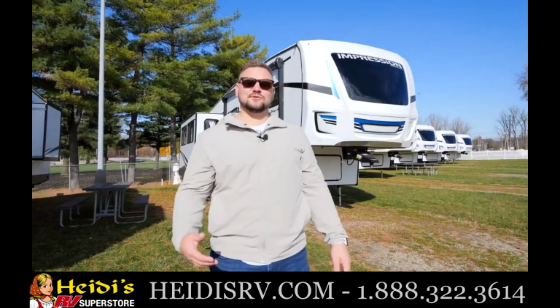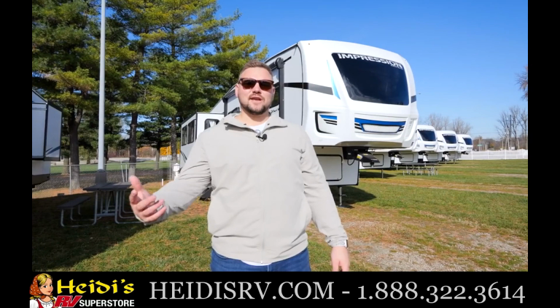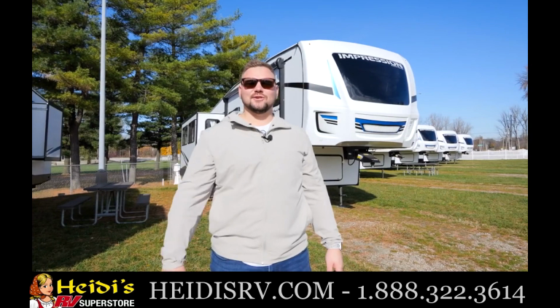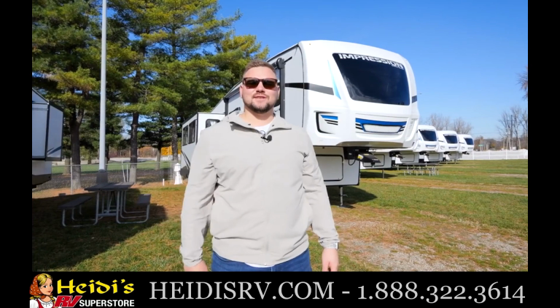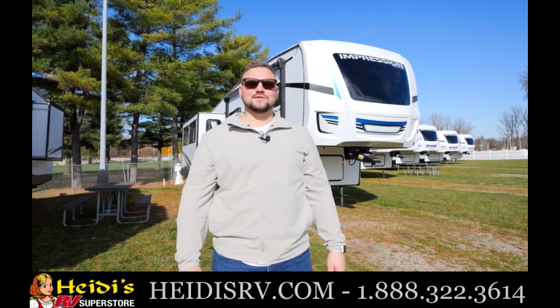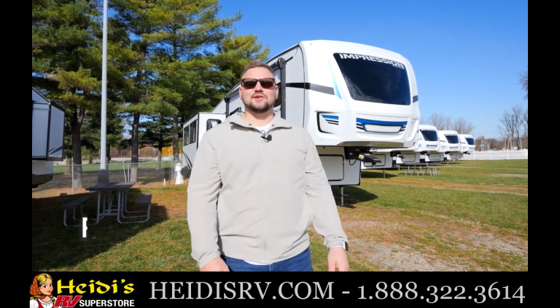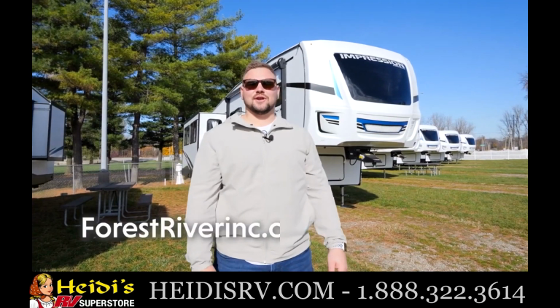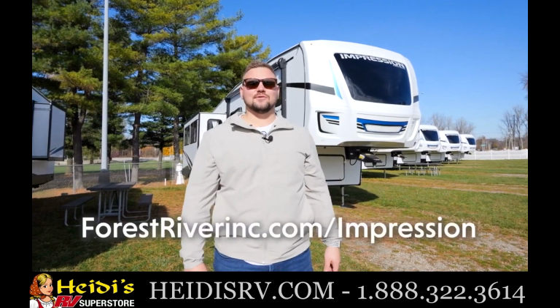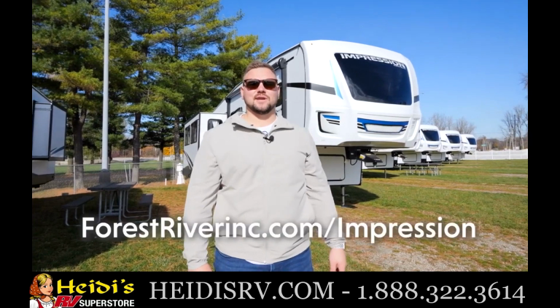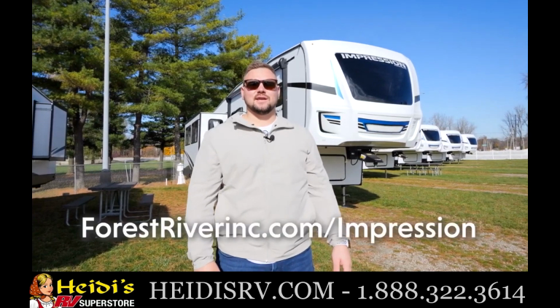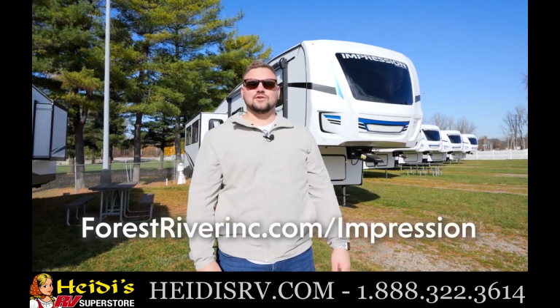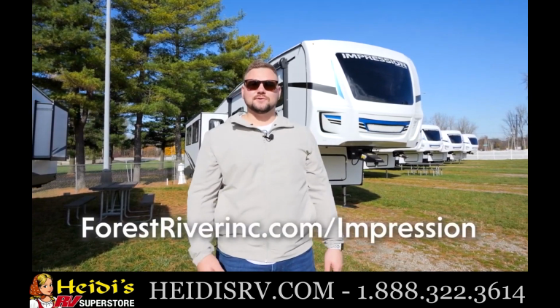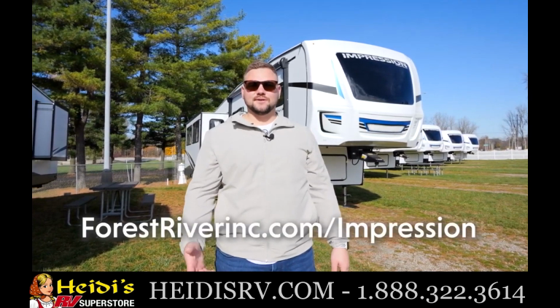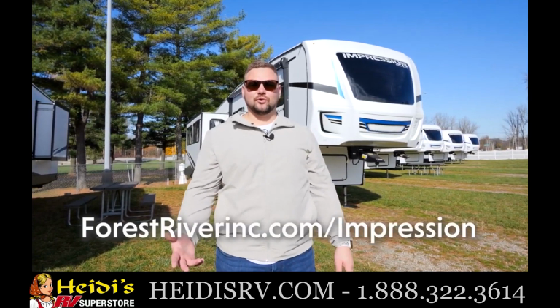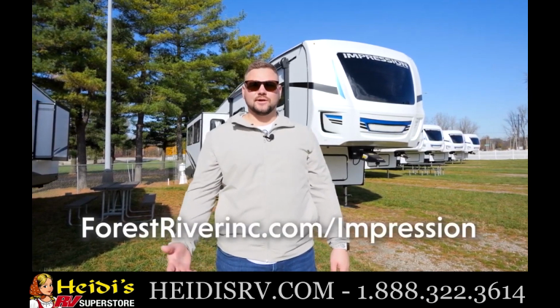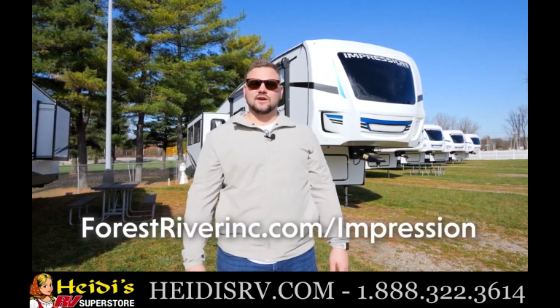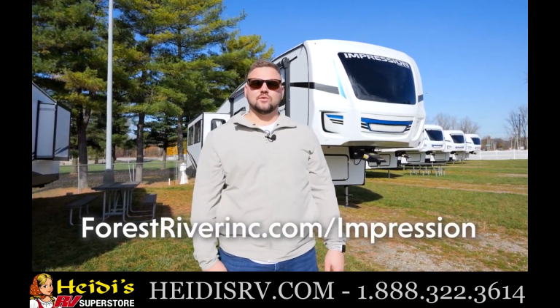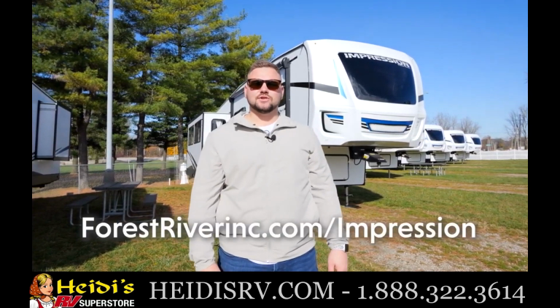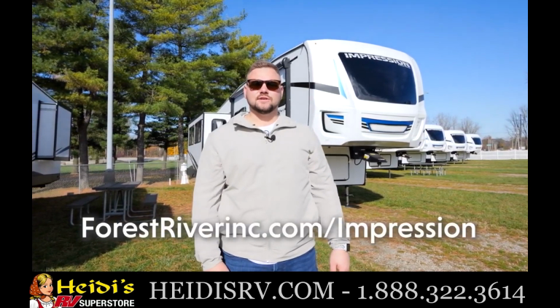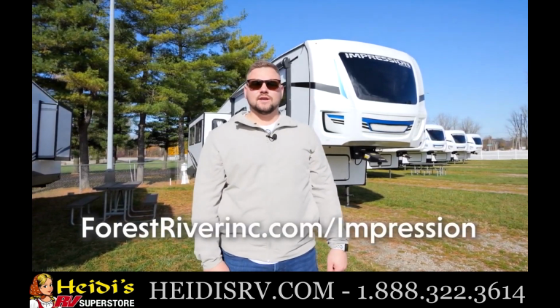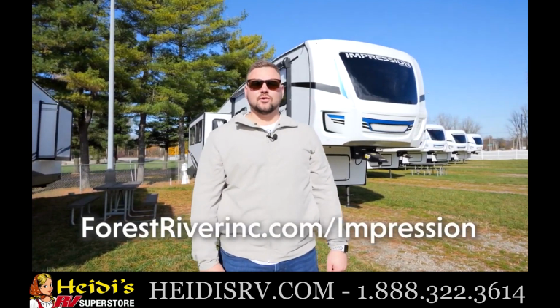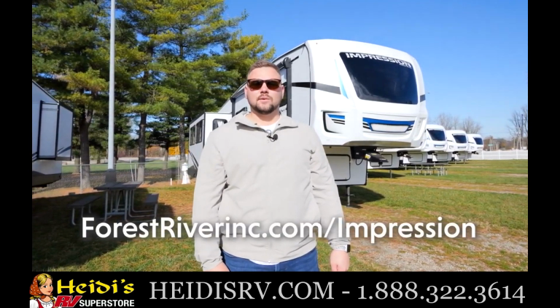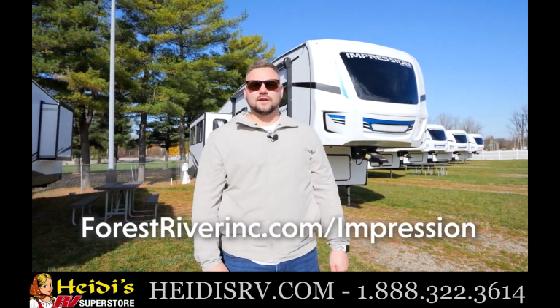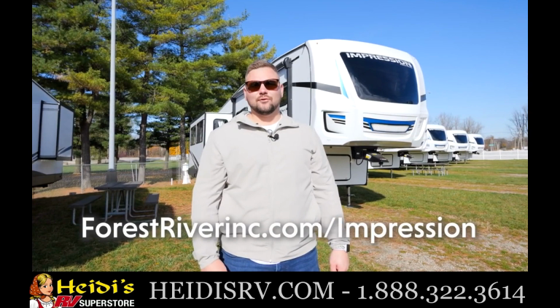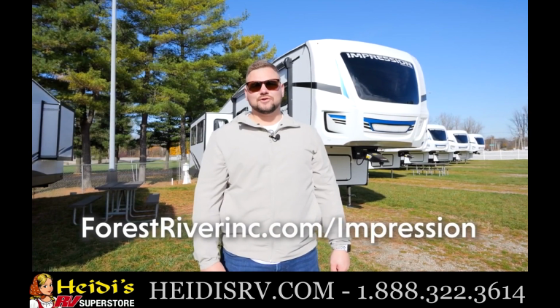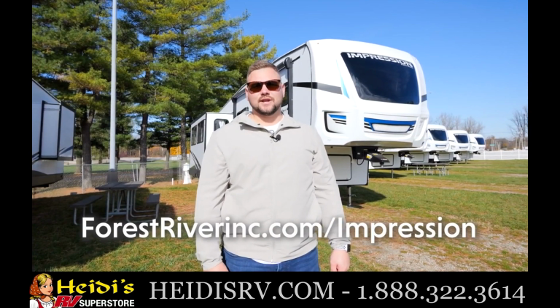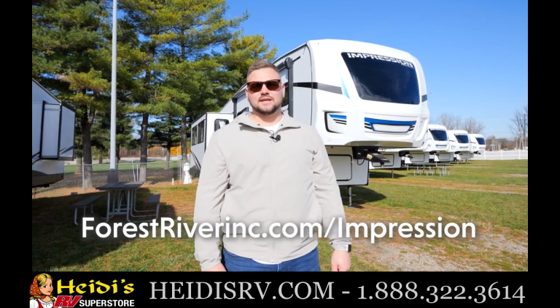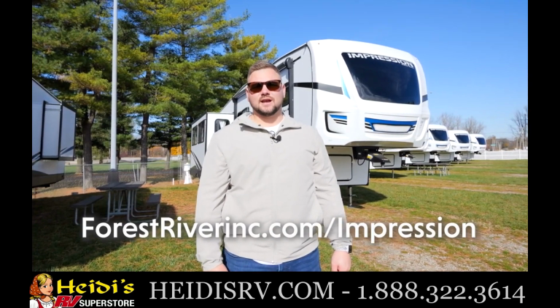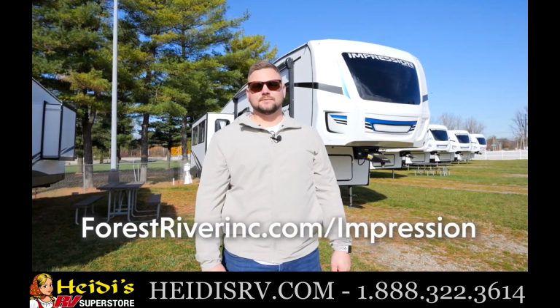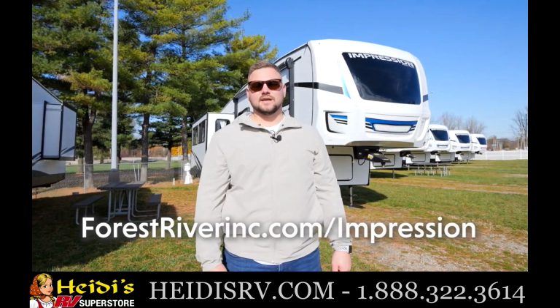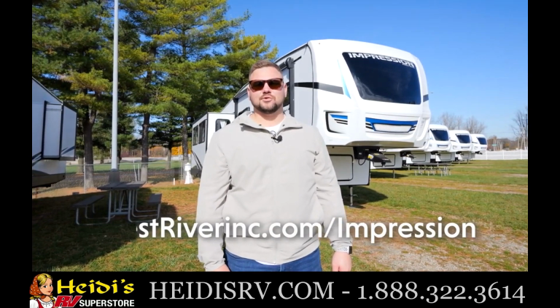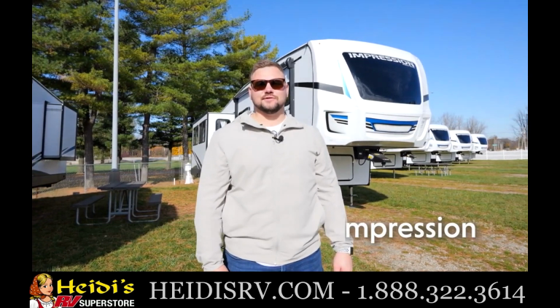Thanks for taking a look at the 270RK with me. If you guys want to see other floor plans or have any questions, go to our website at forestriverinc.com/impression.